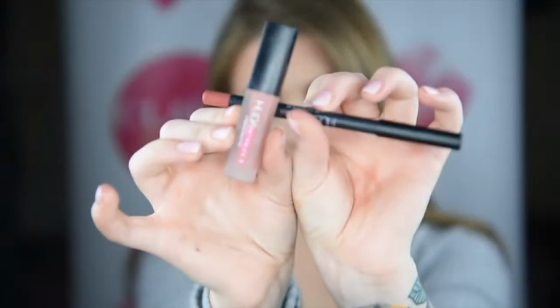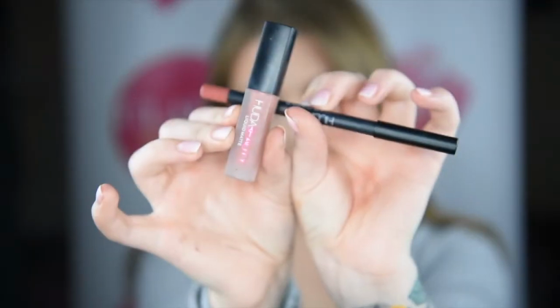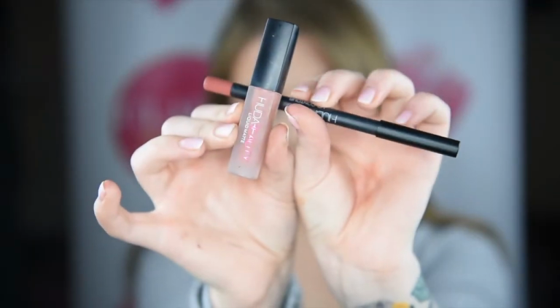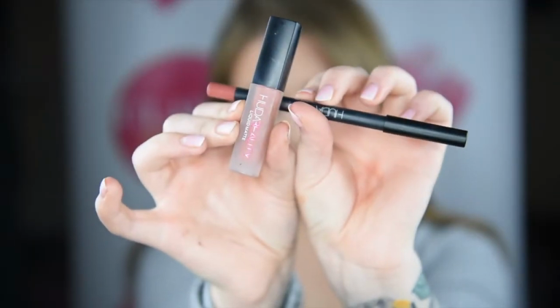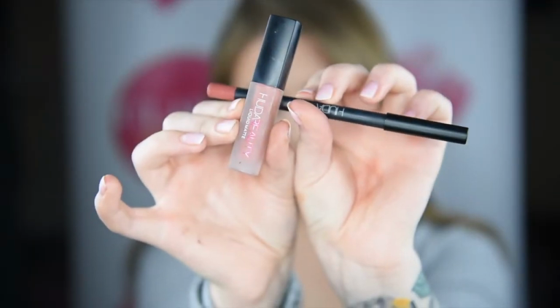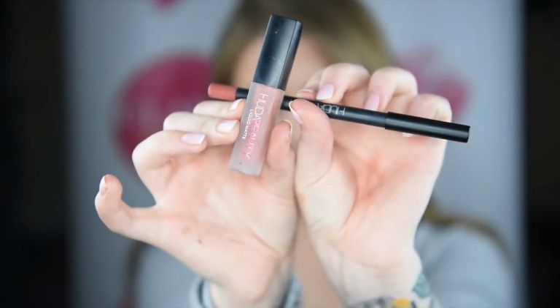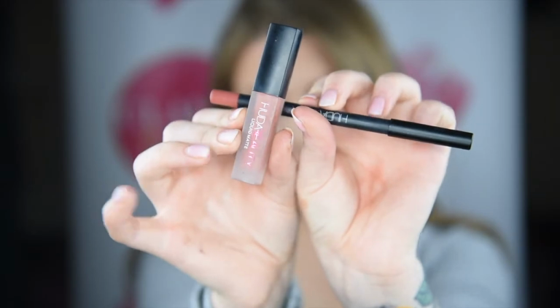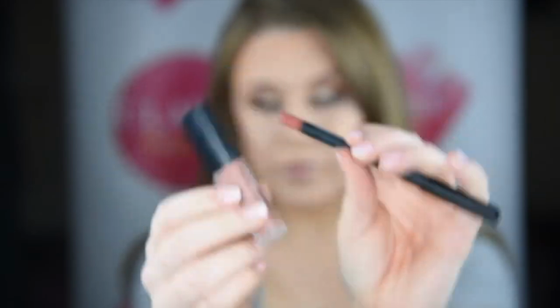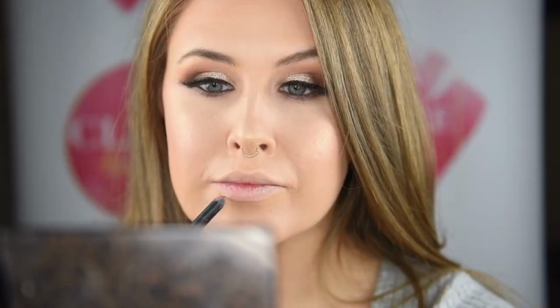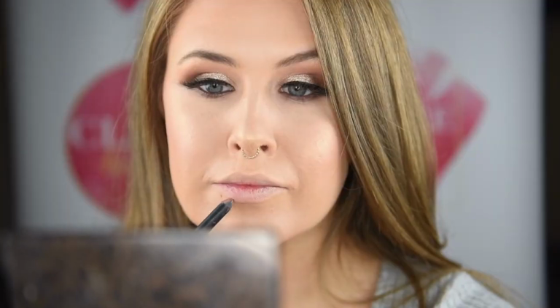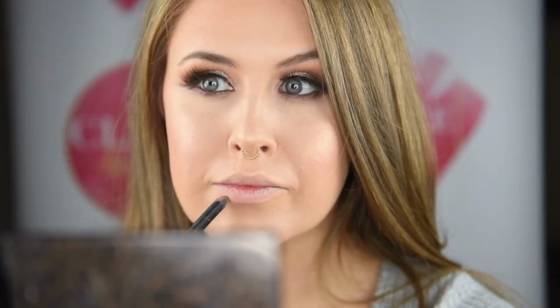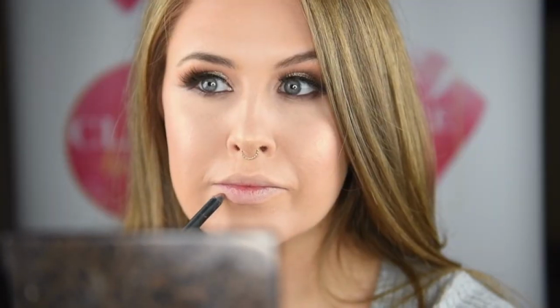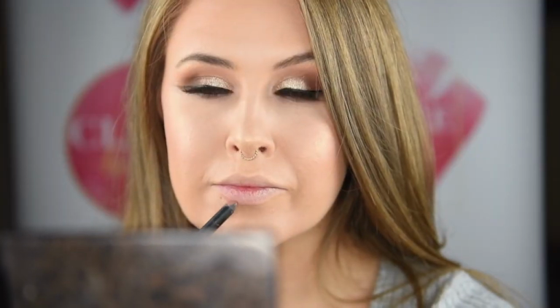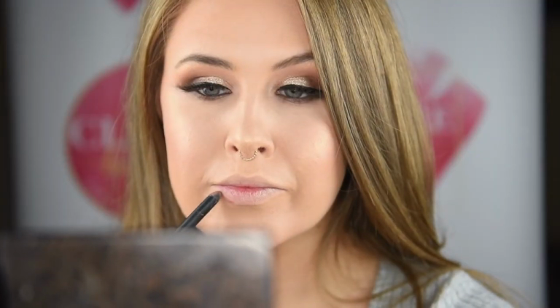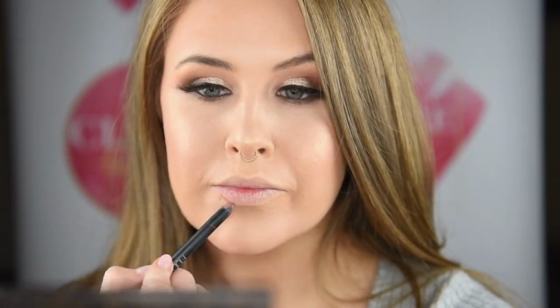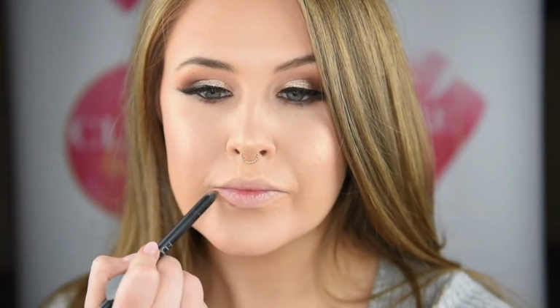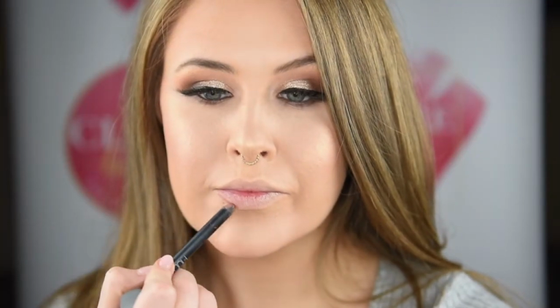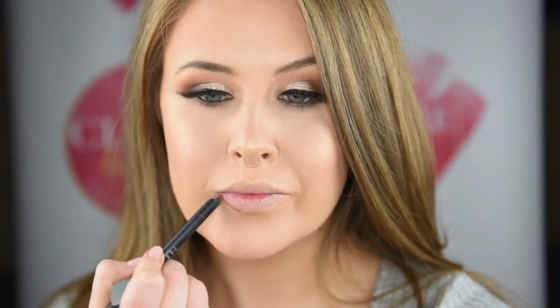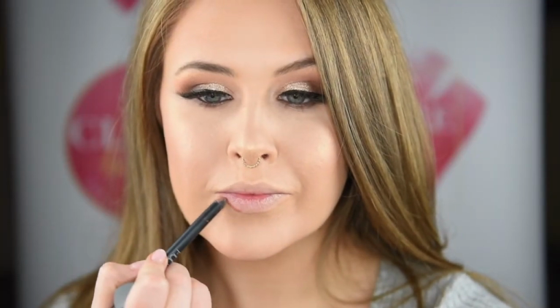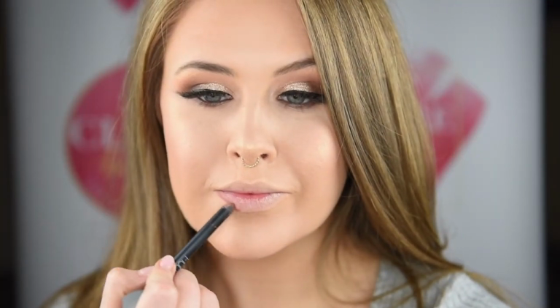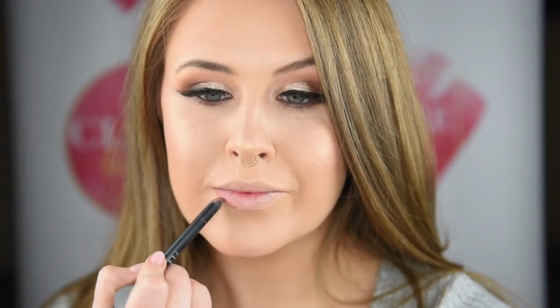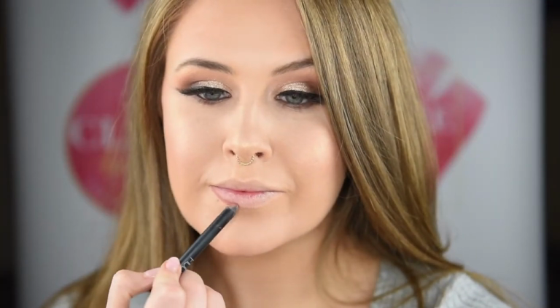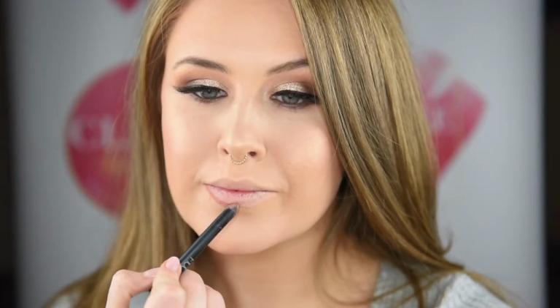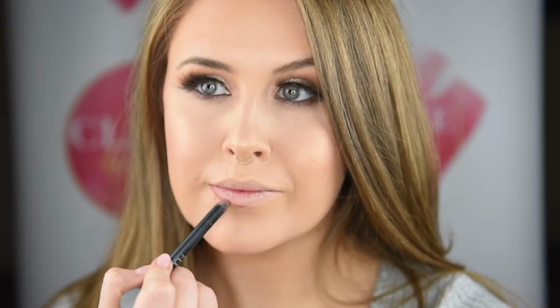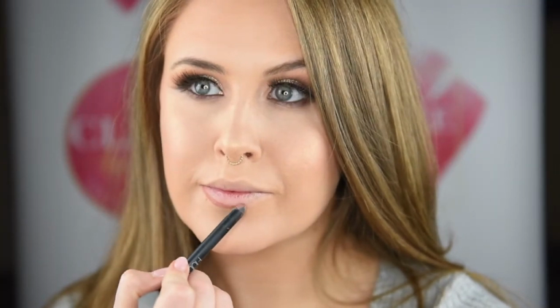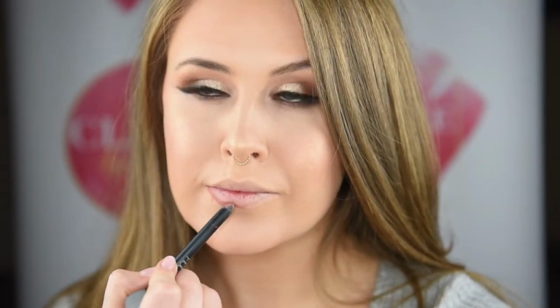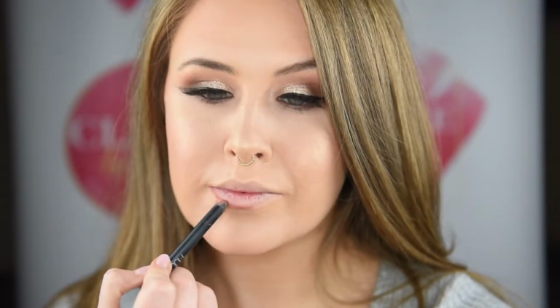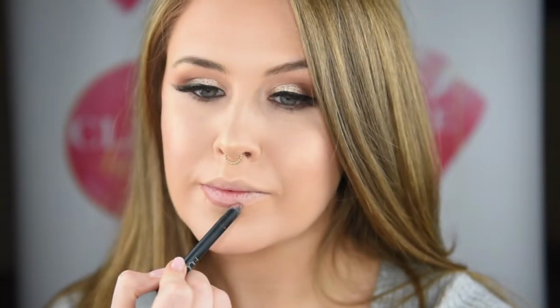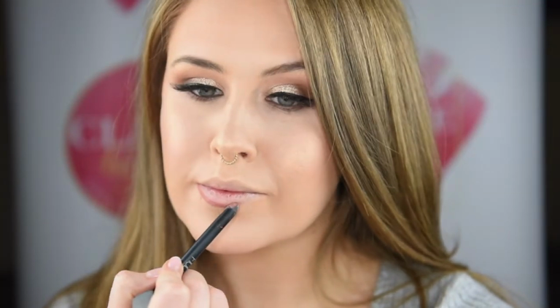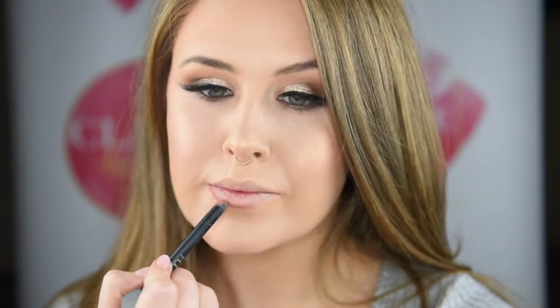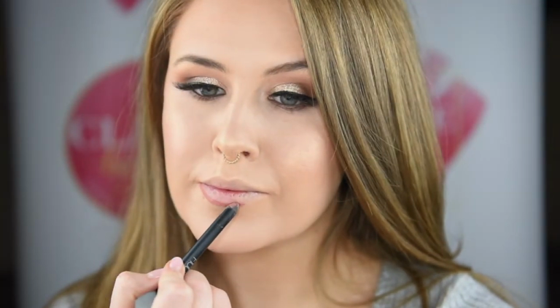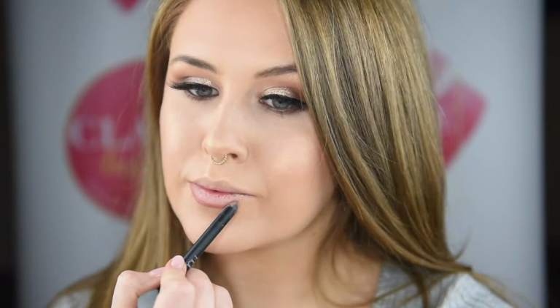And for lips today, I'm using the Huda Beauty Matte Lip Contour Kit, and this one is called Bombshell.